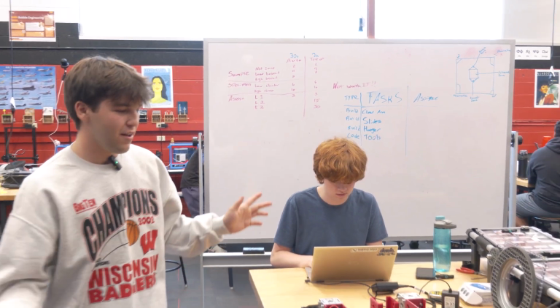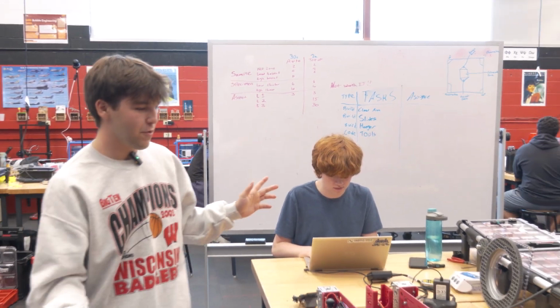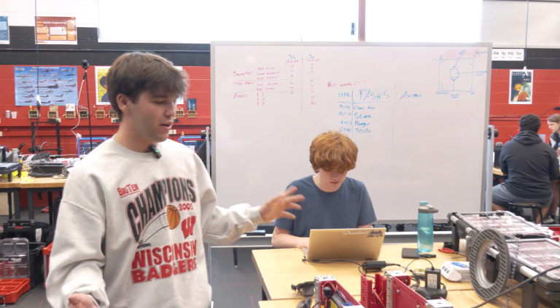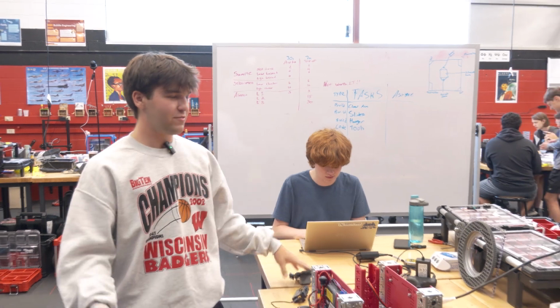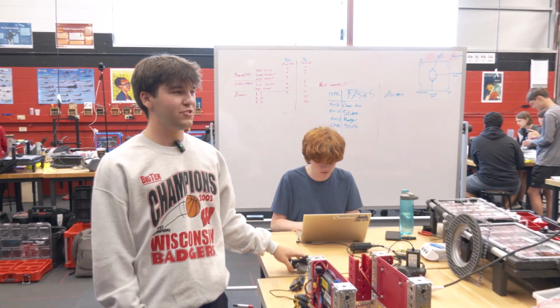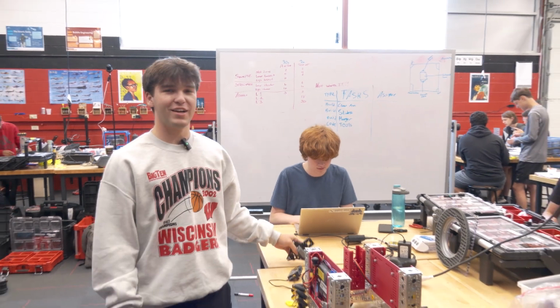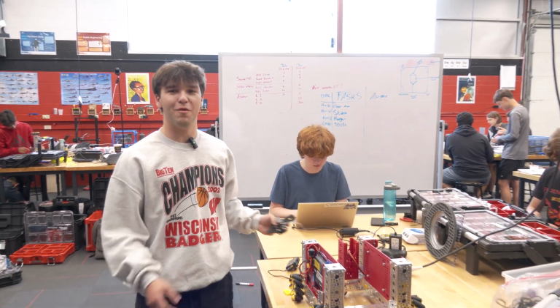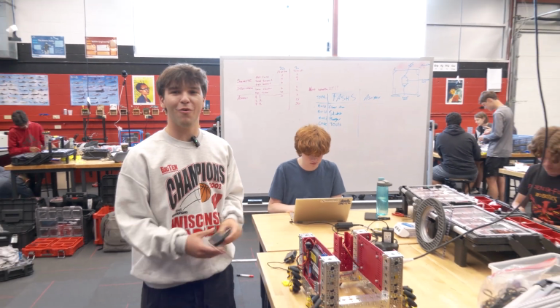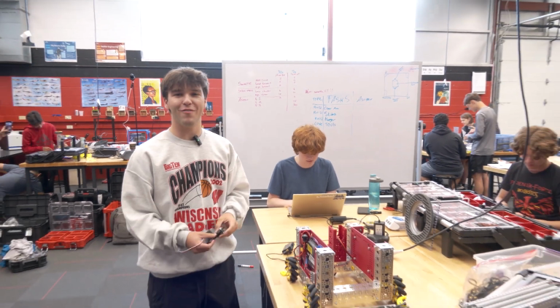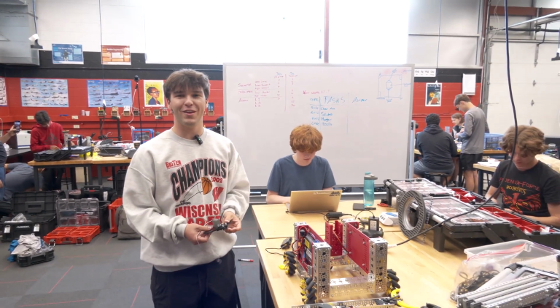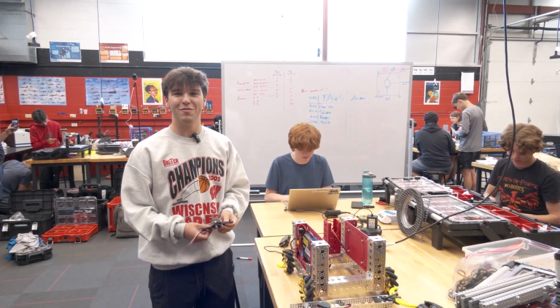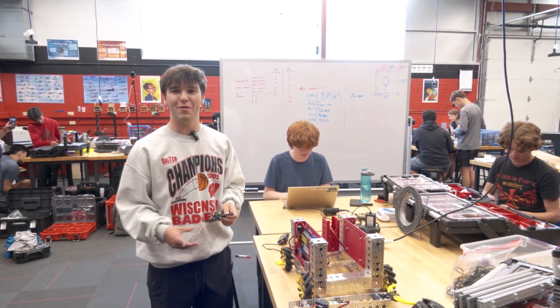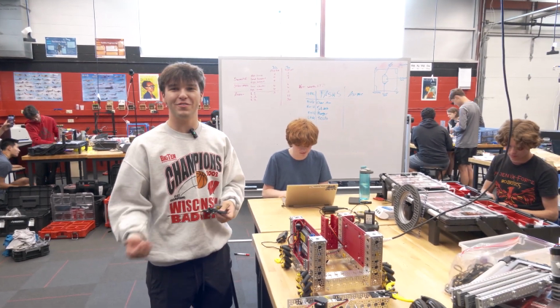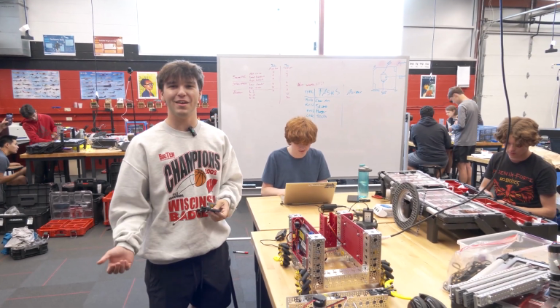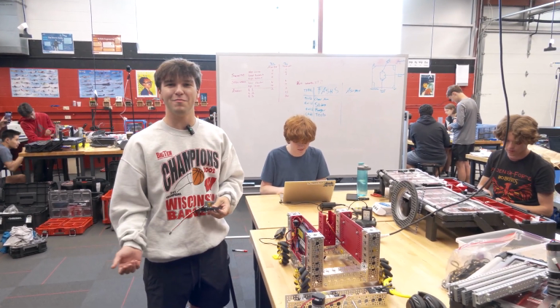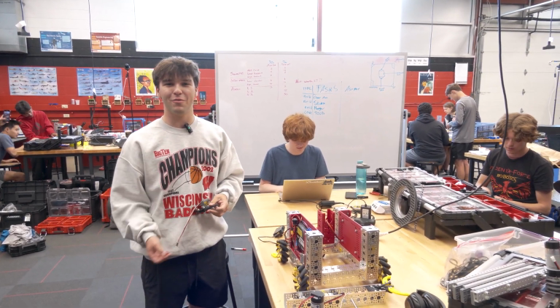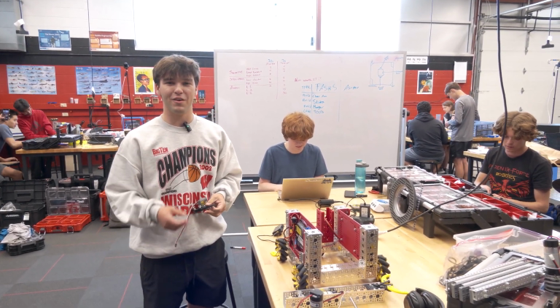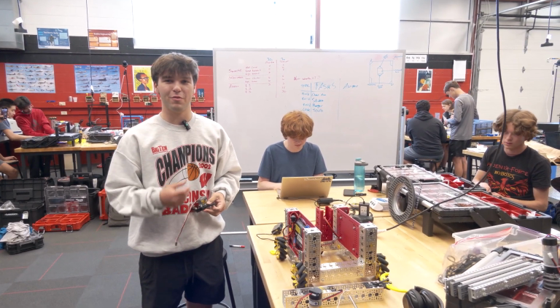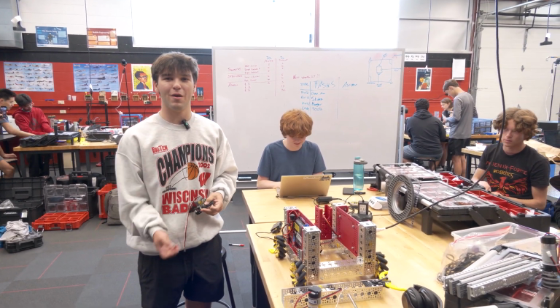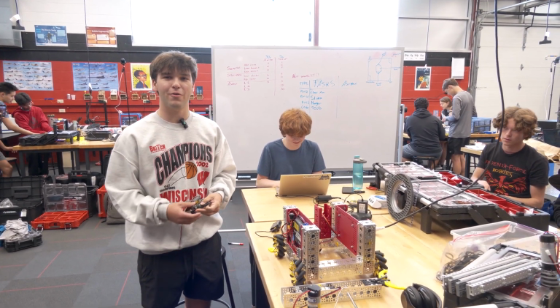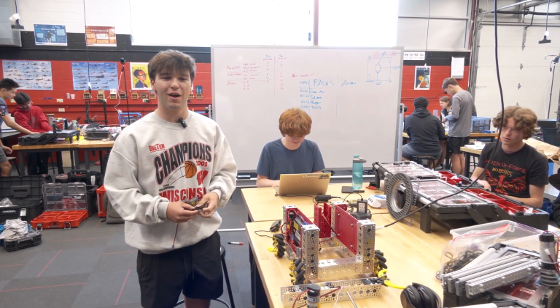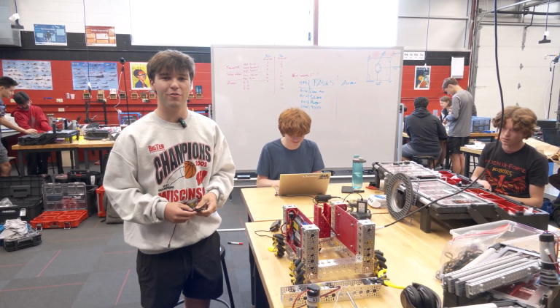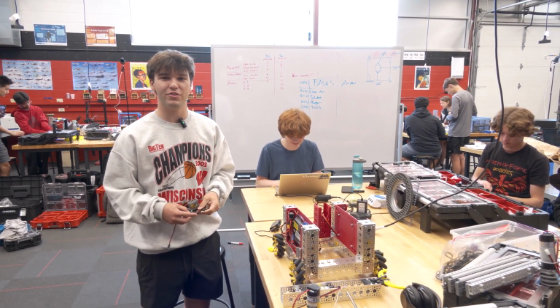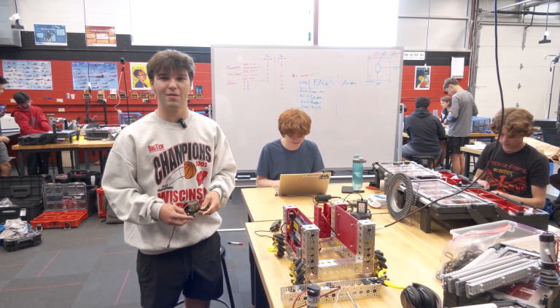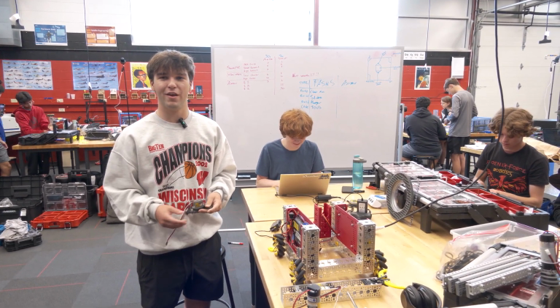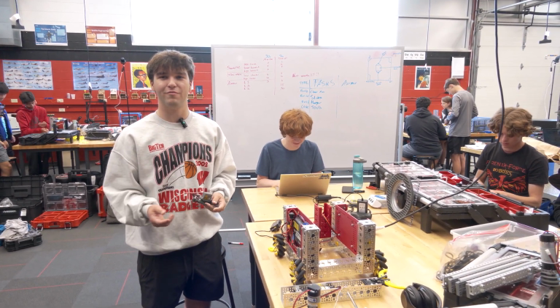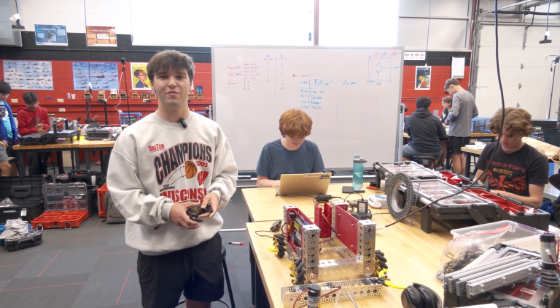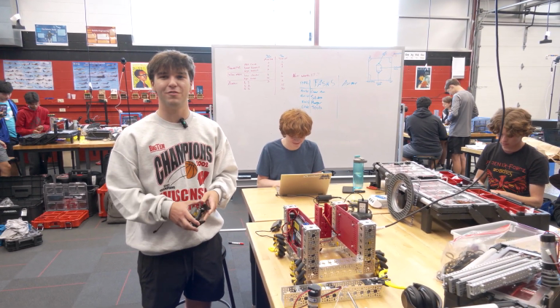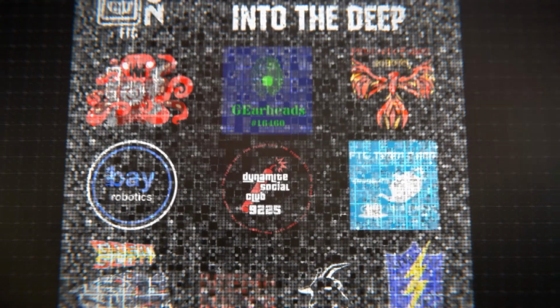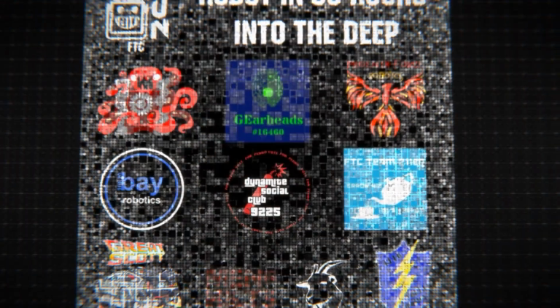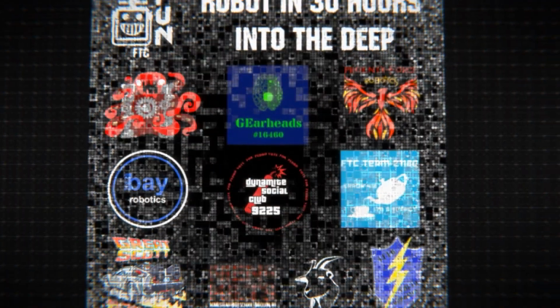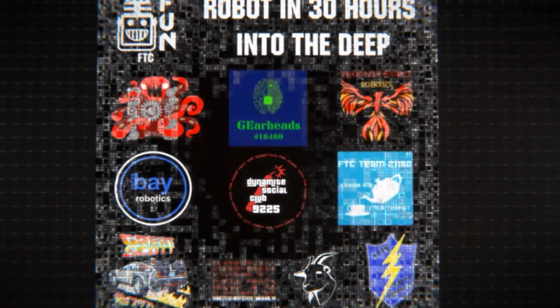If you want to check out more videos from other teams and other things with Robot in 30 Hours, you can check them out on Fun's YouTube page.